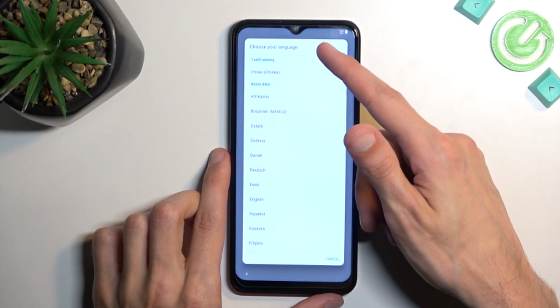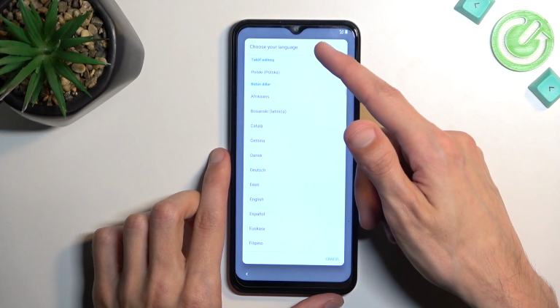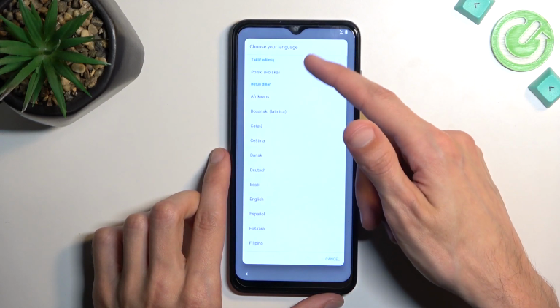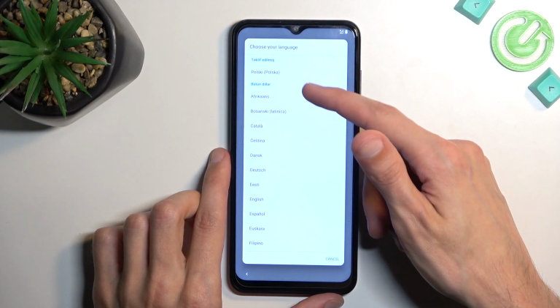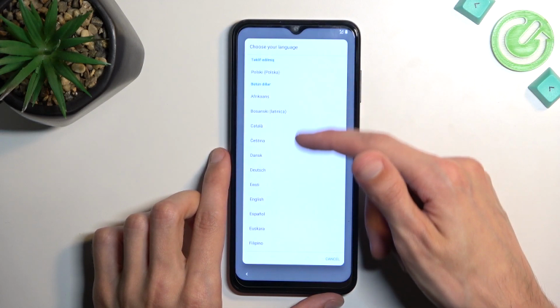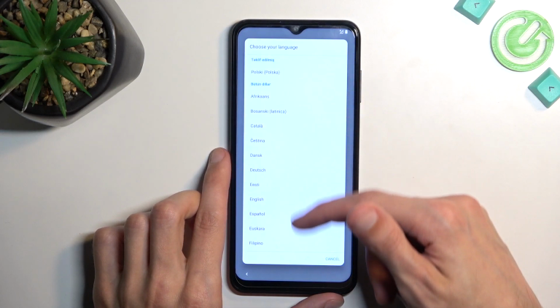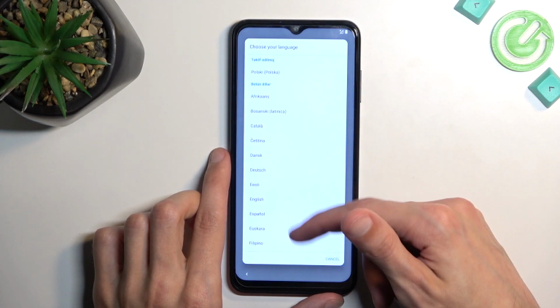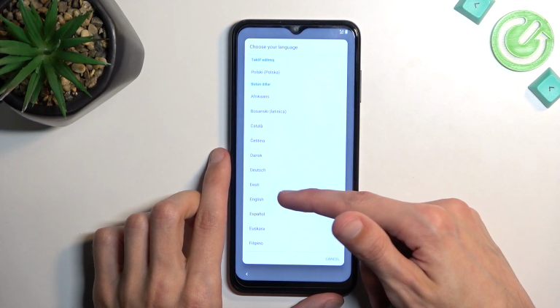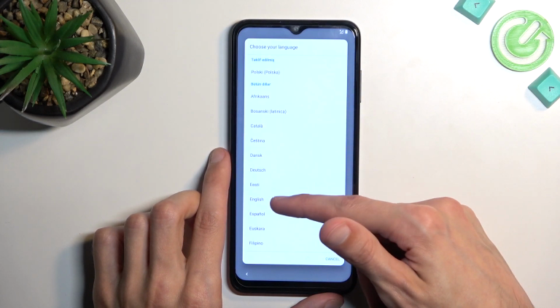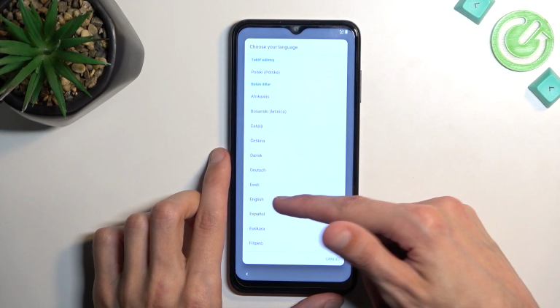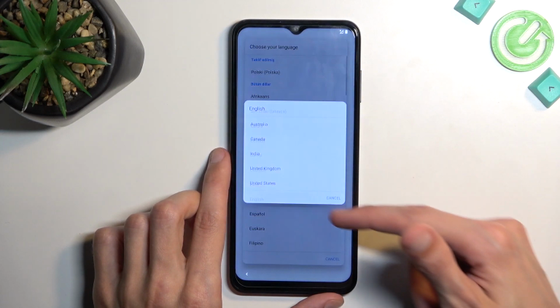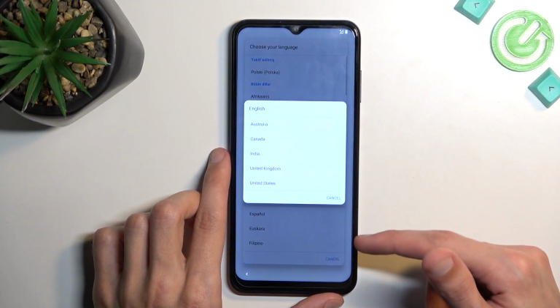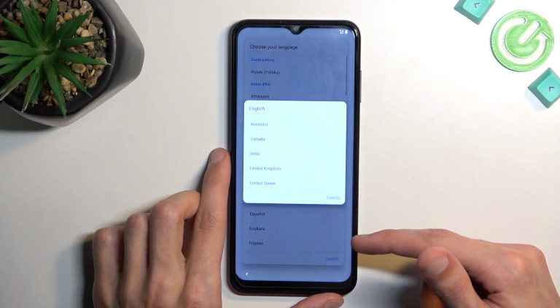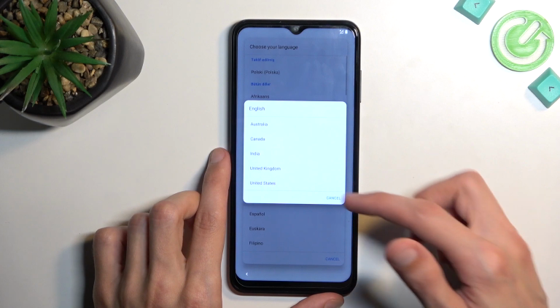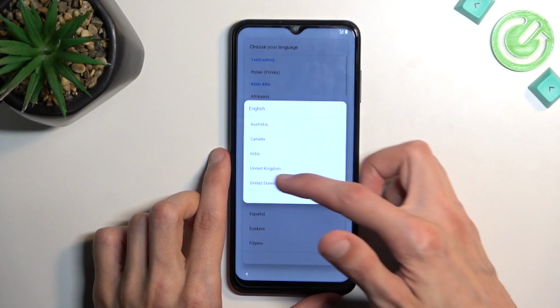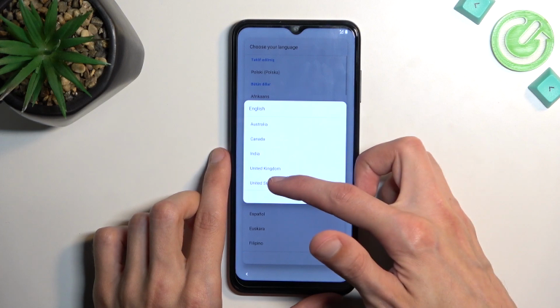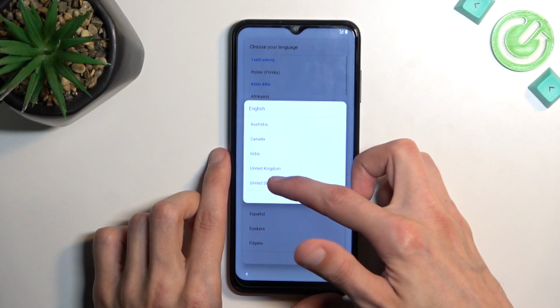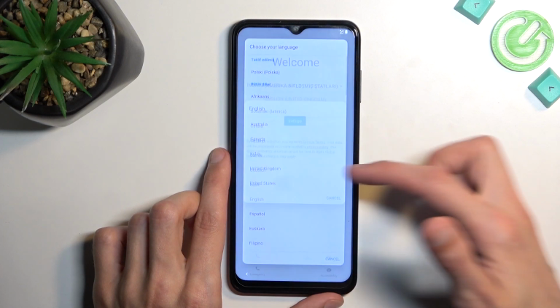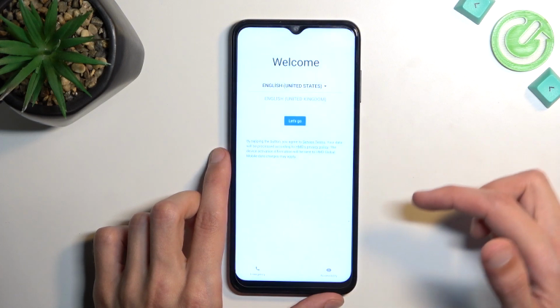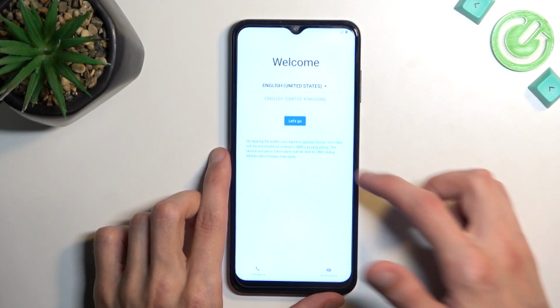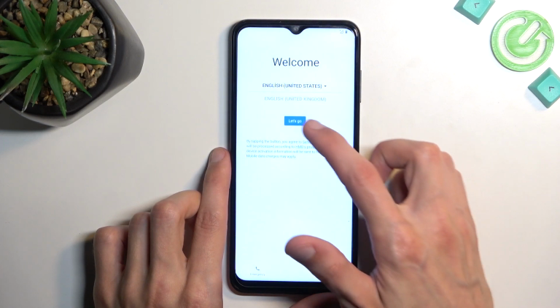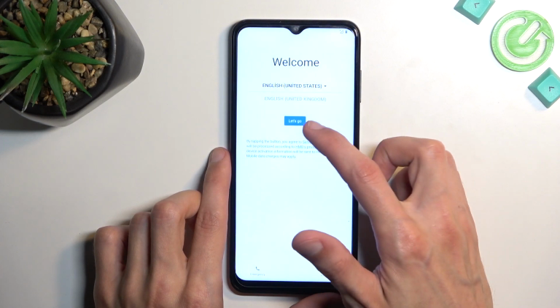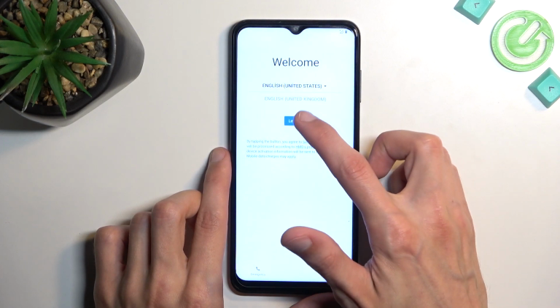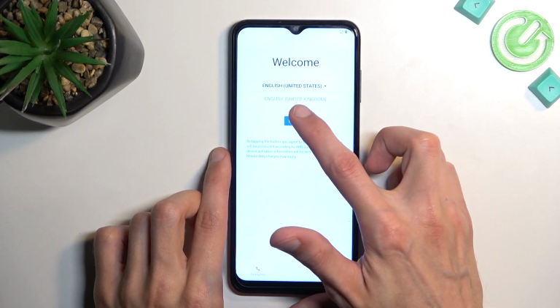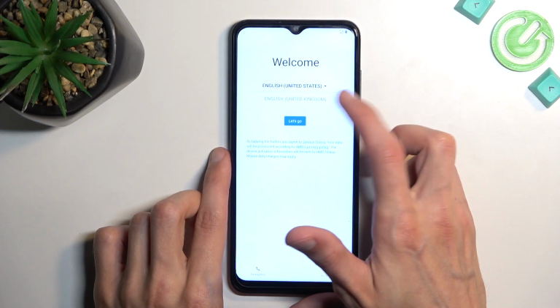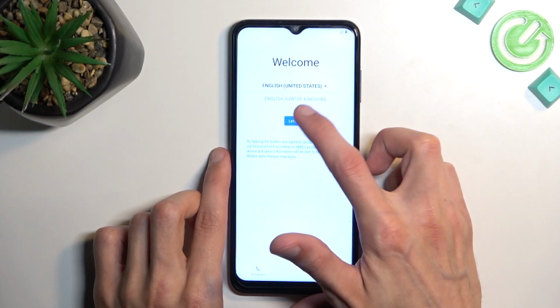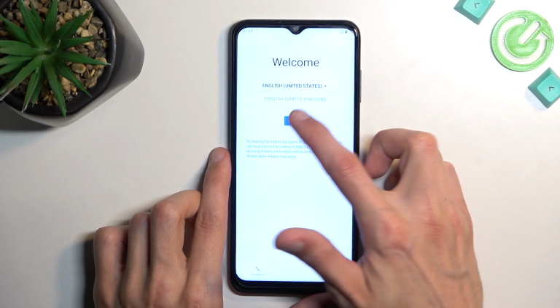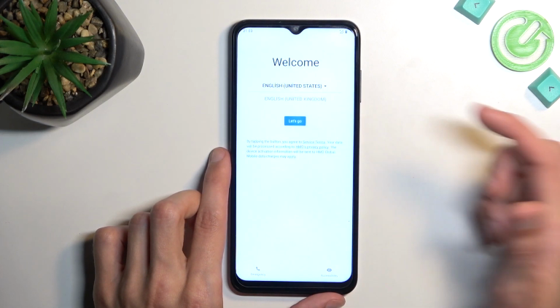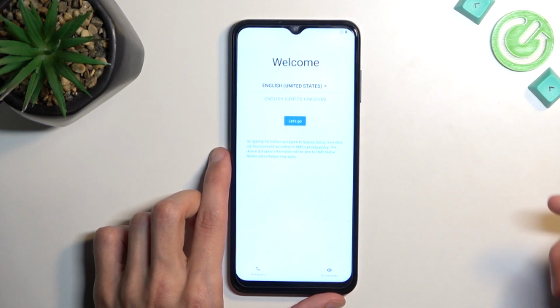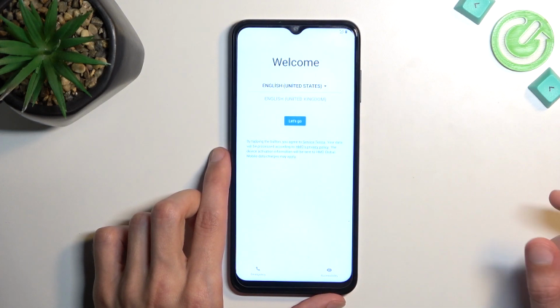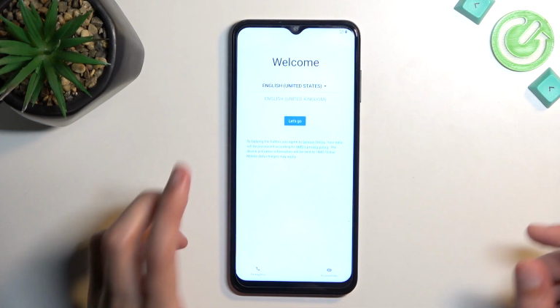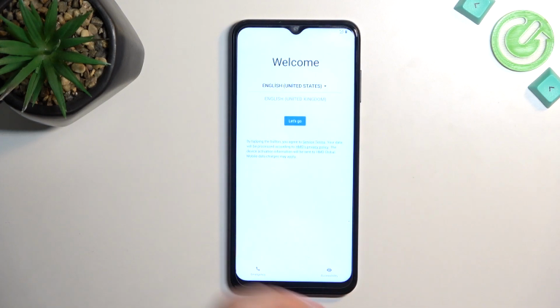I'll be choosing English, so there we go. Now Region, and we can now go to the next page.